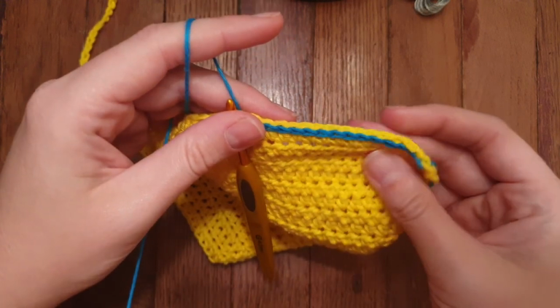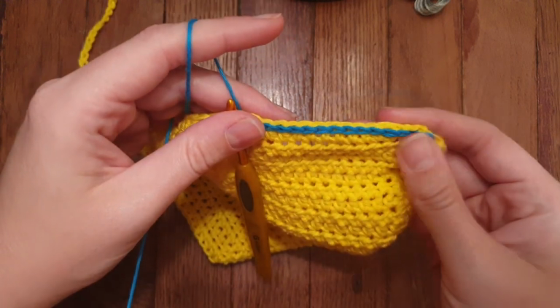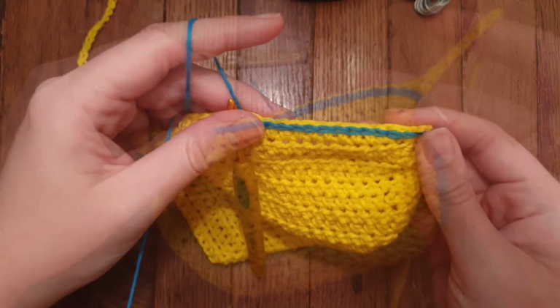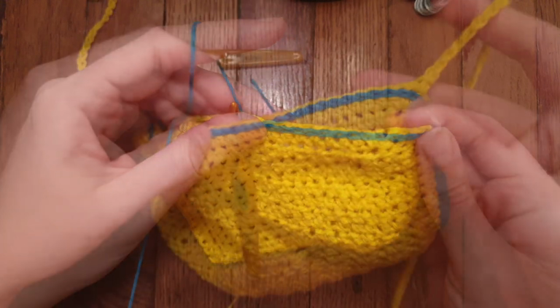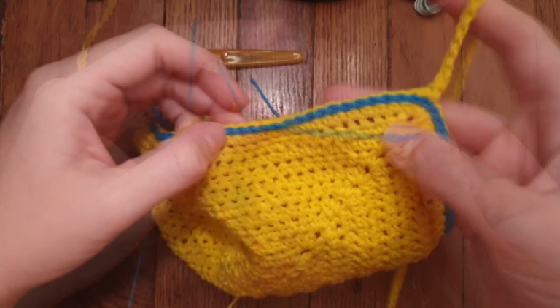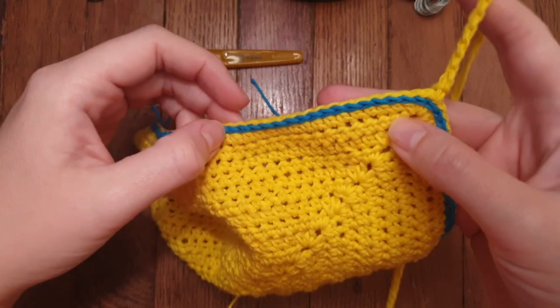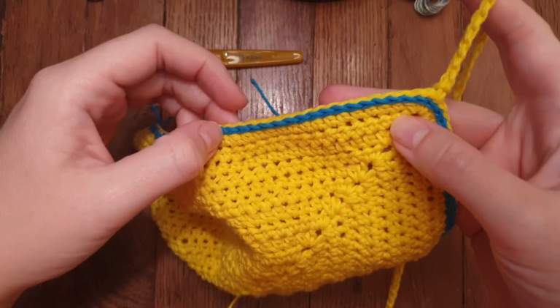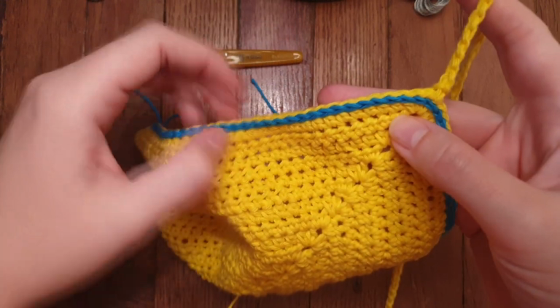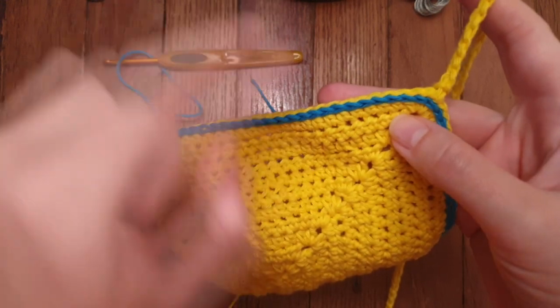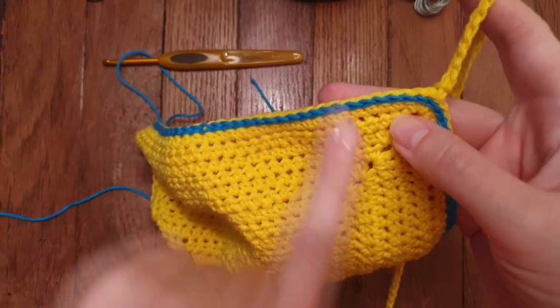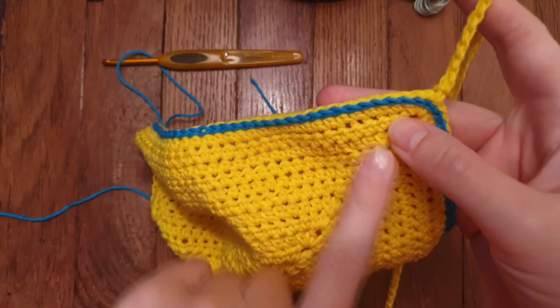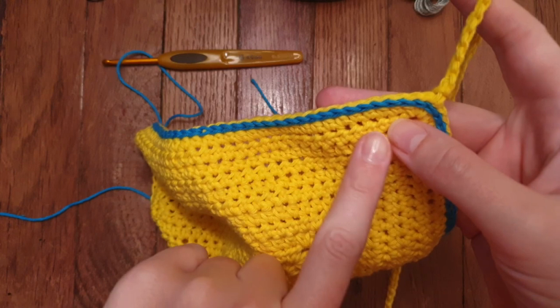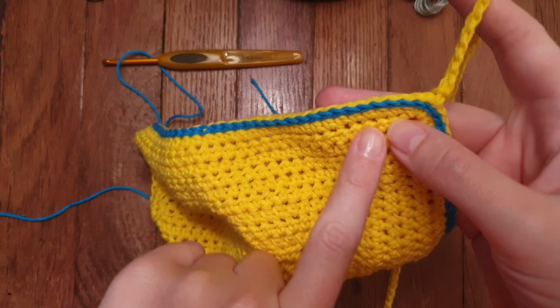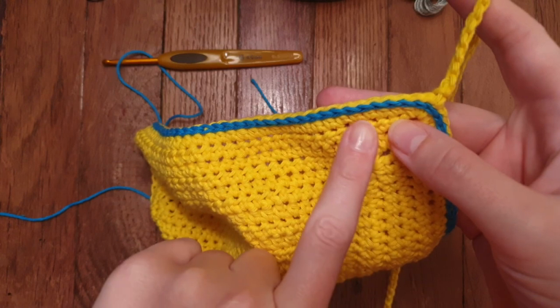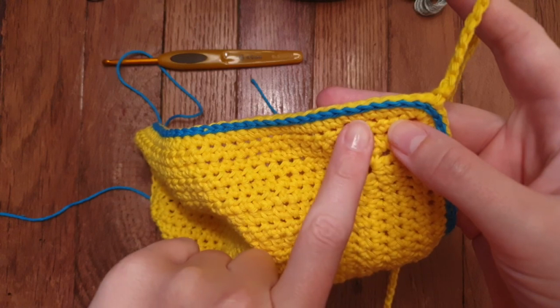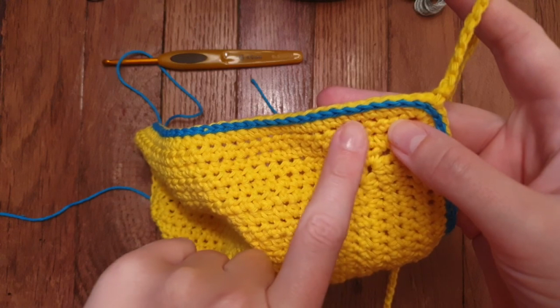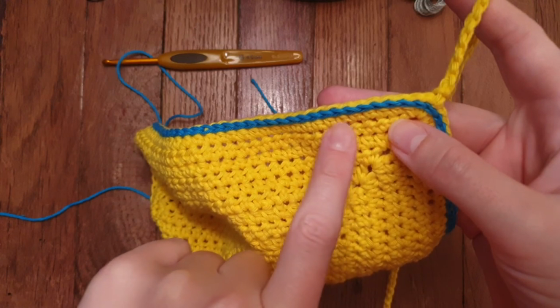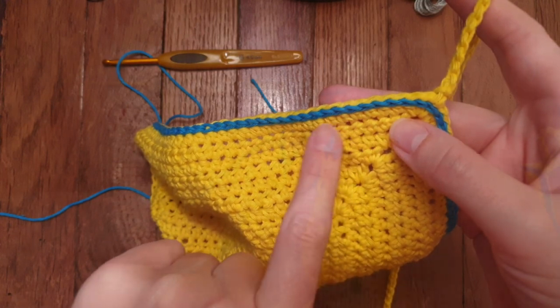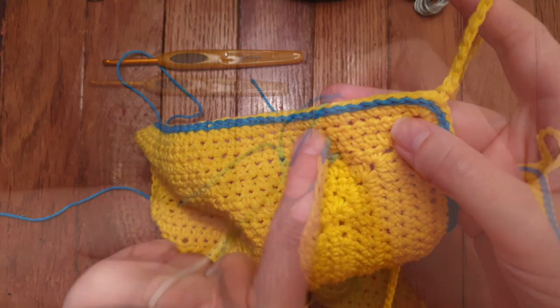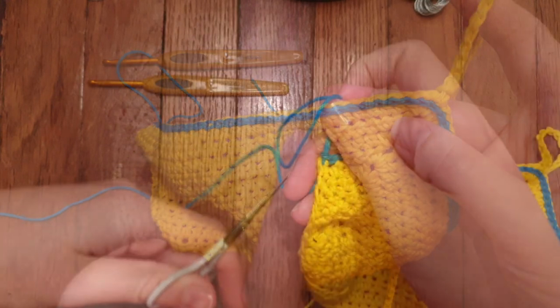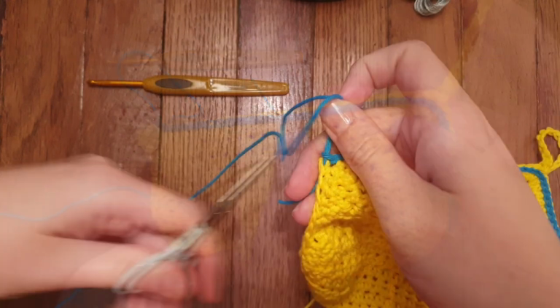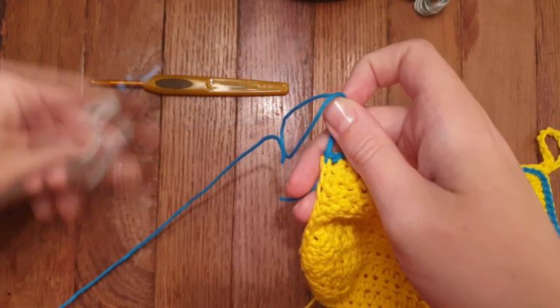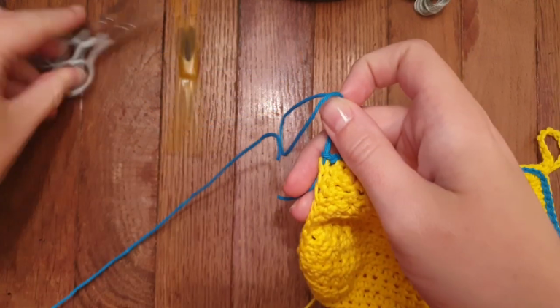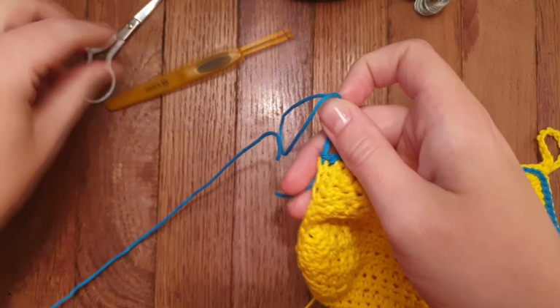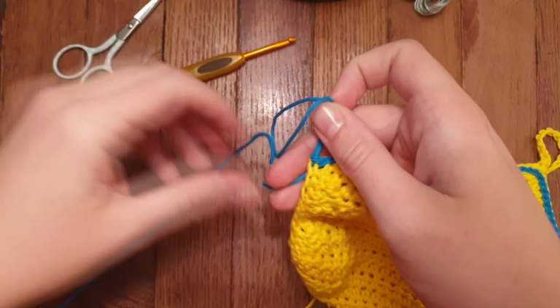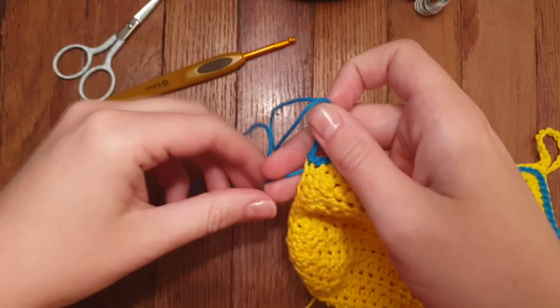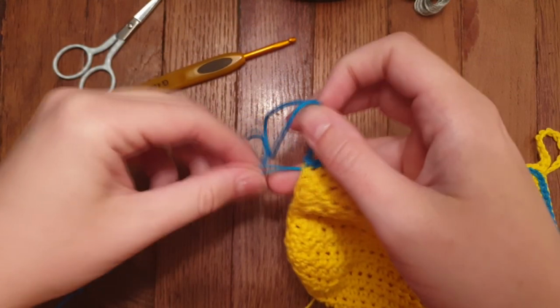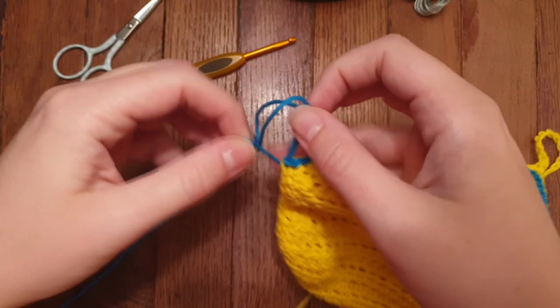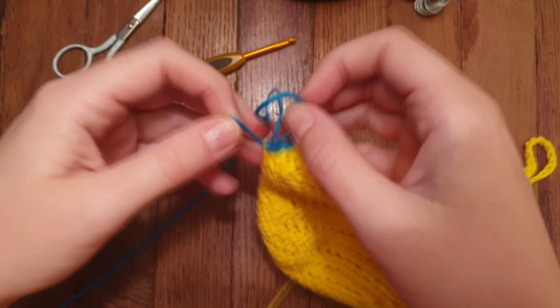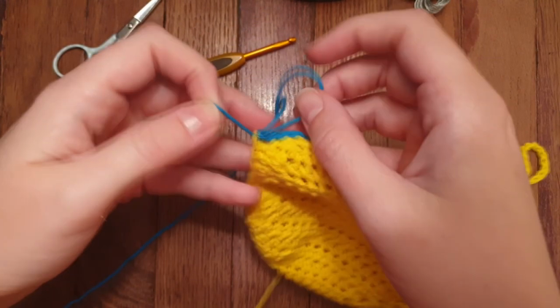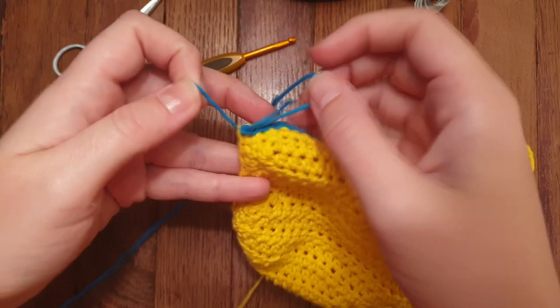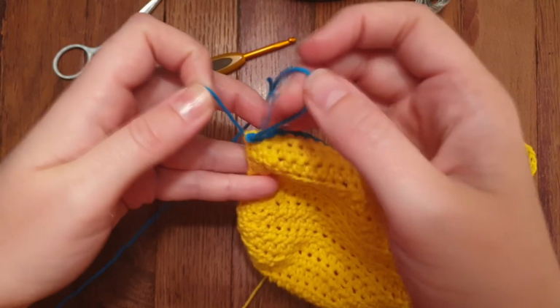When you get to the end of the row, snip the yarn and pull through. Repeat this for the second and third rows.